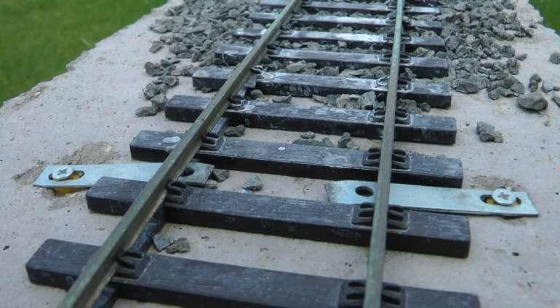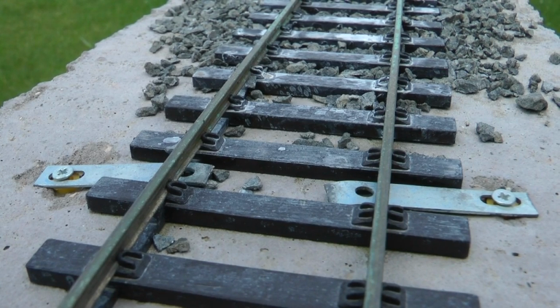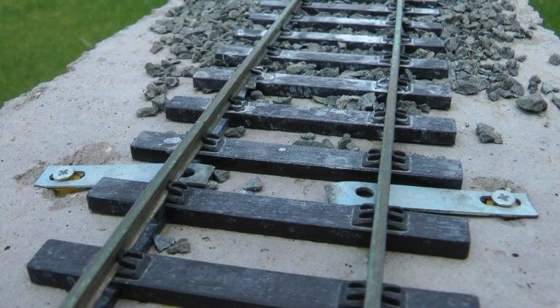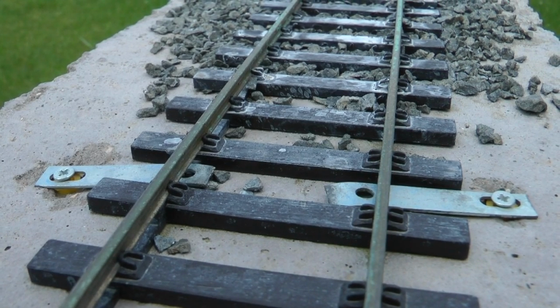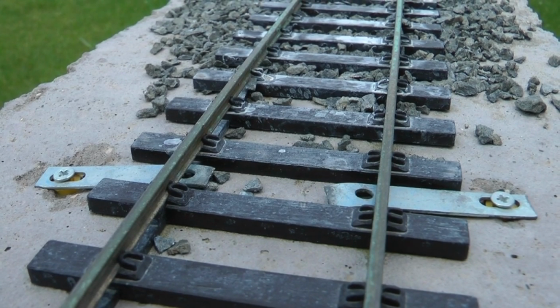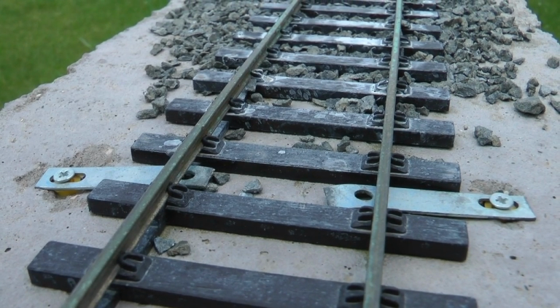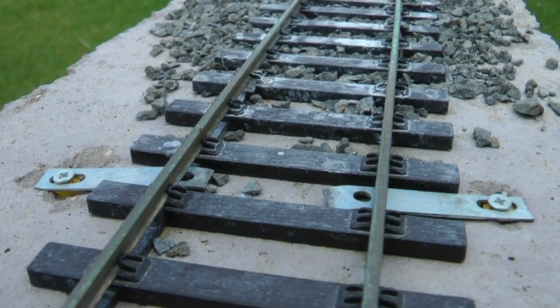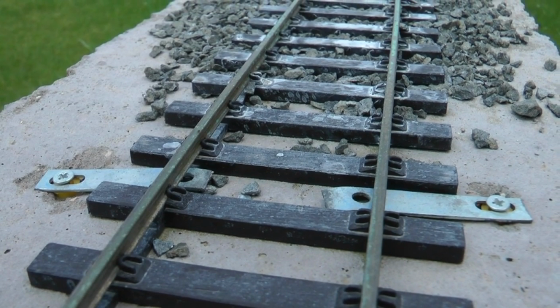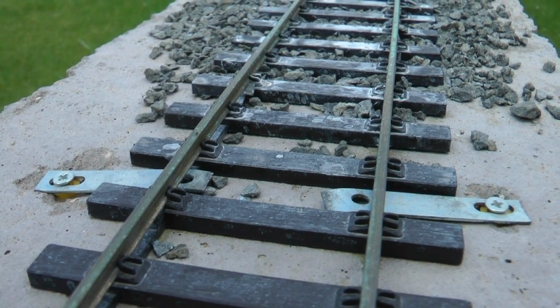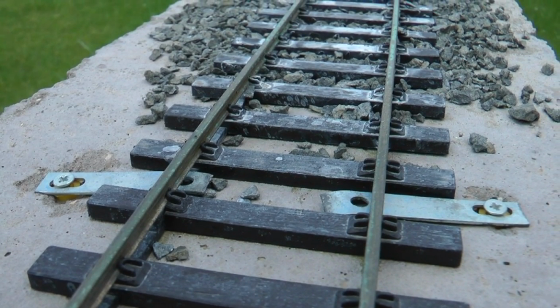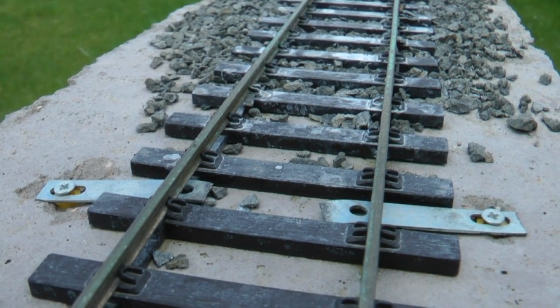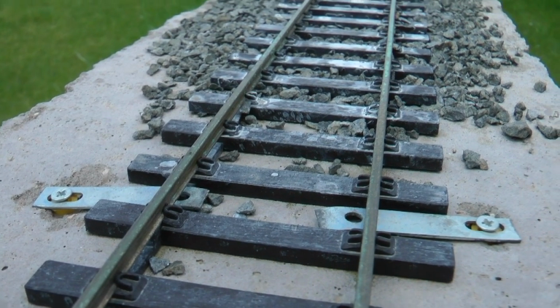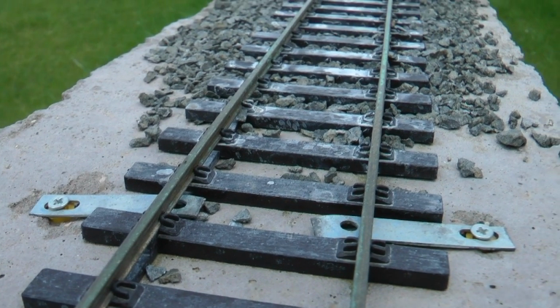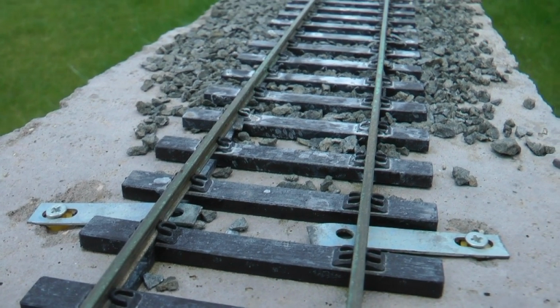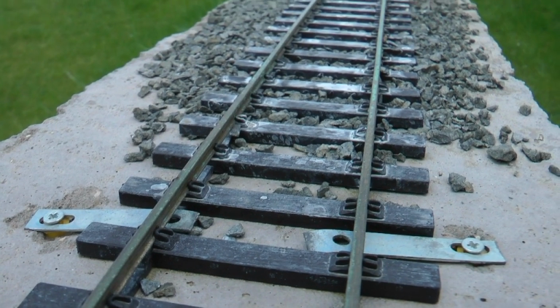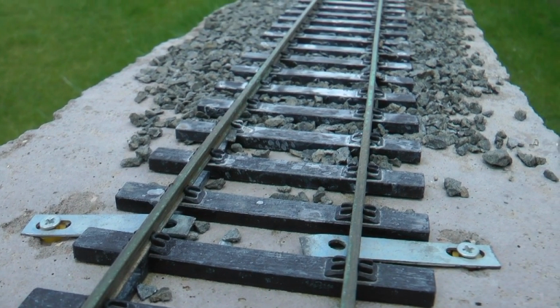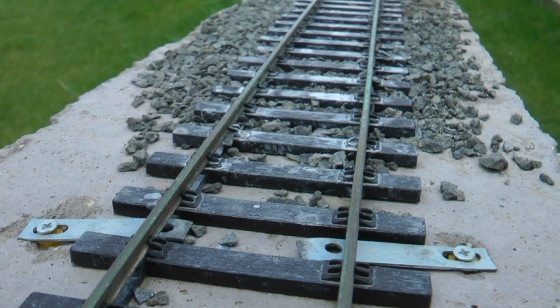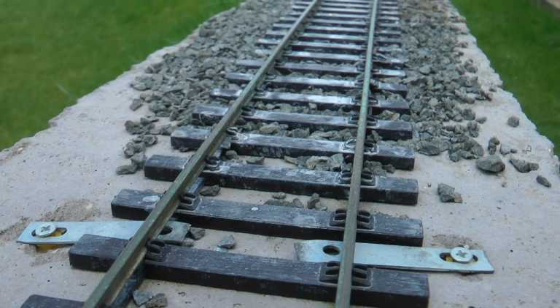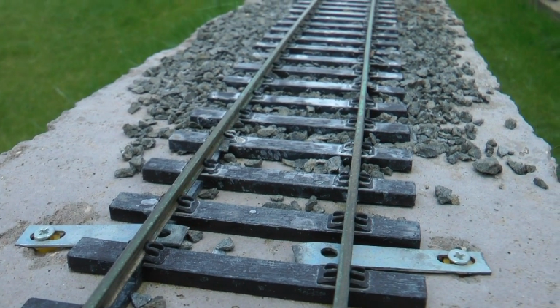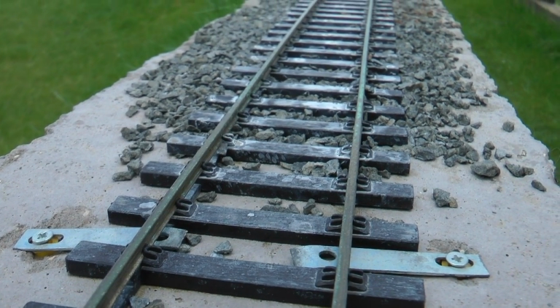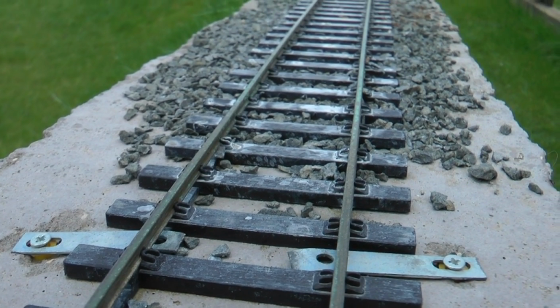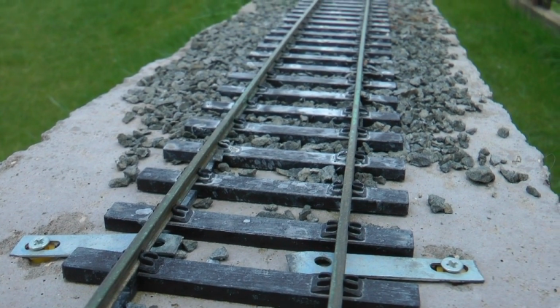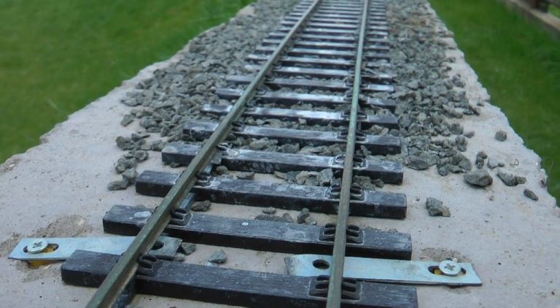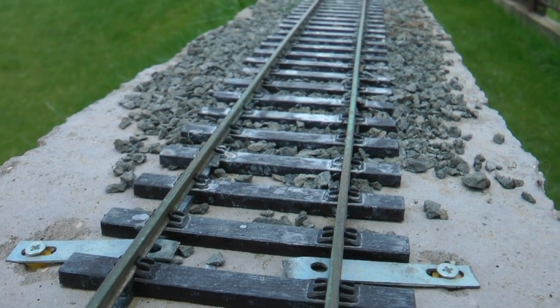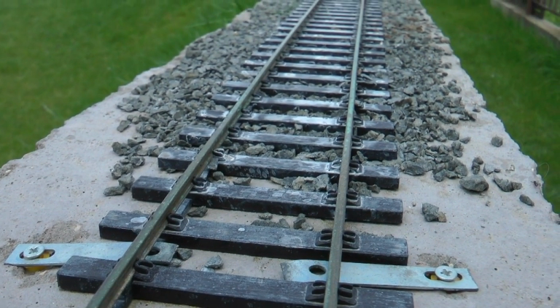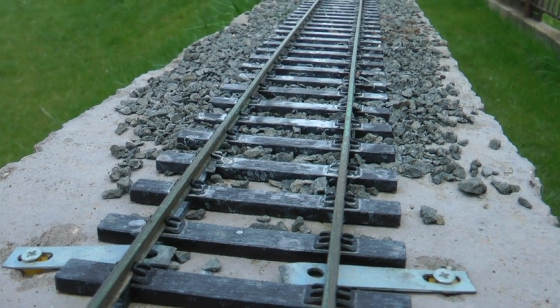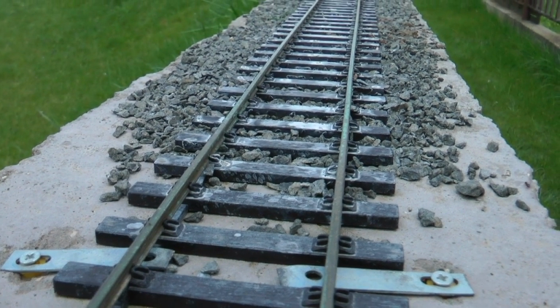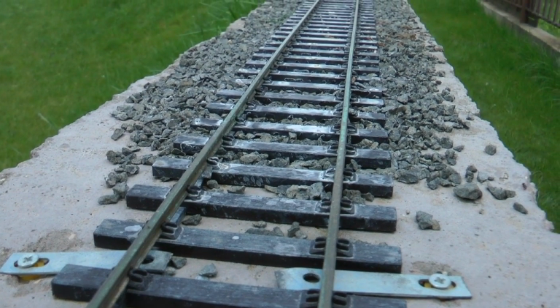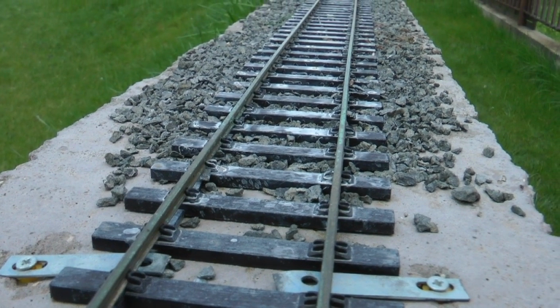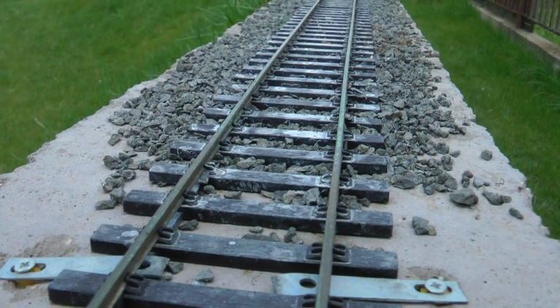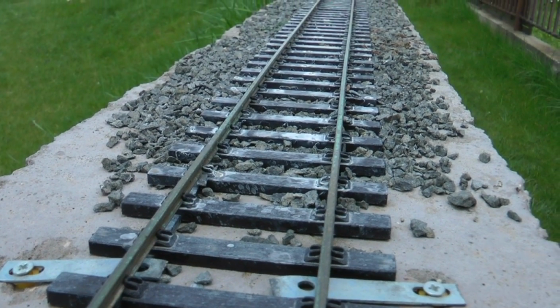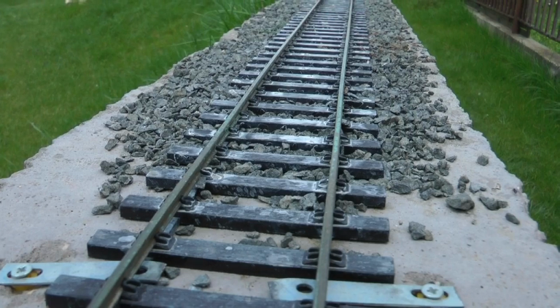Obviously my other issue is the ballasting — it just didn't work out the way I wanted.